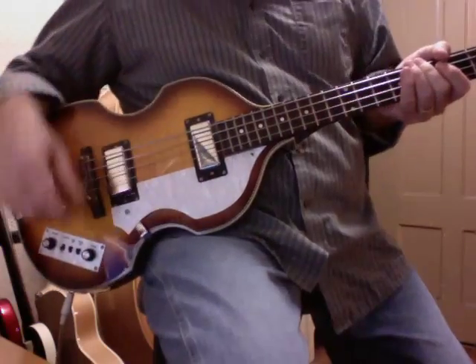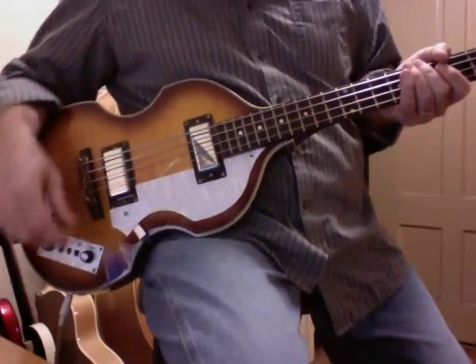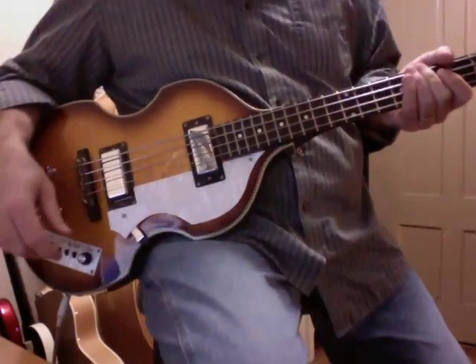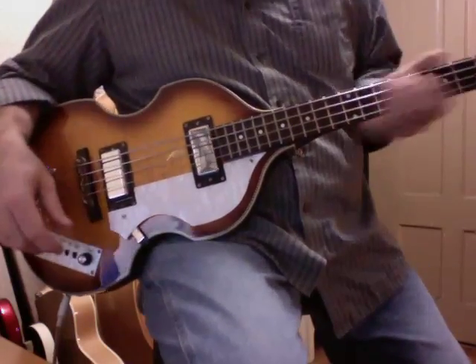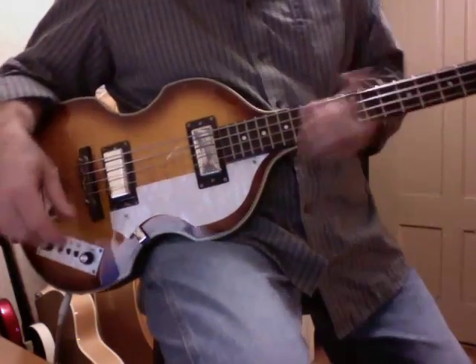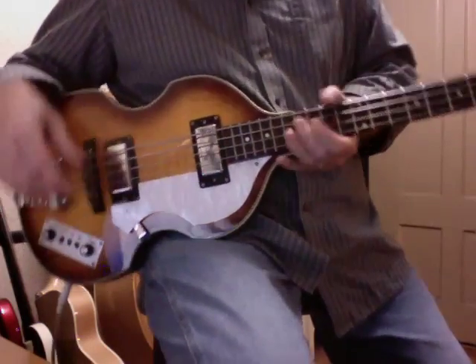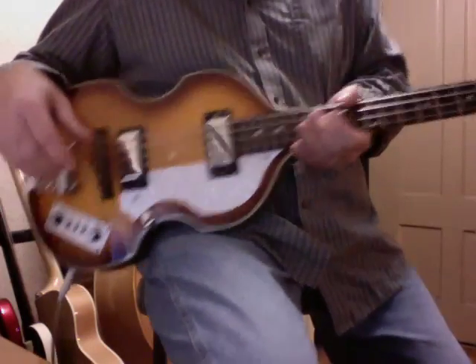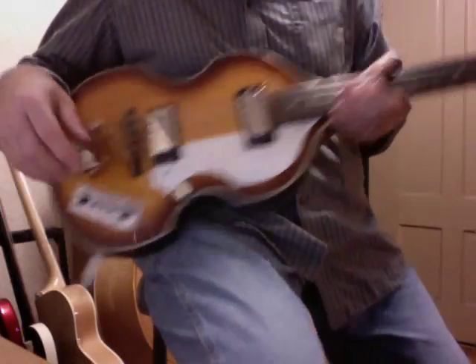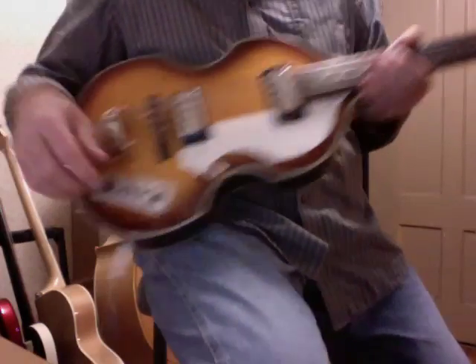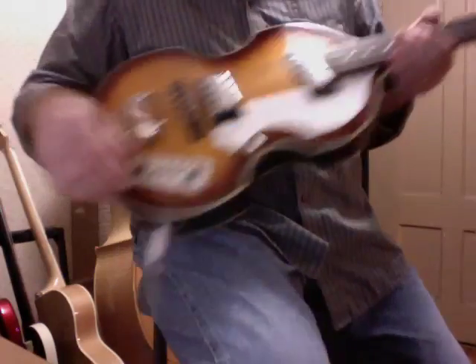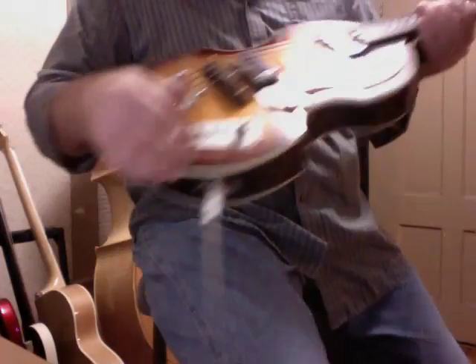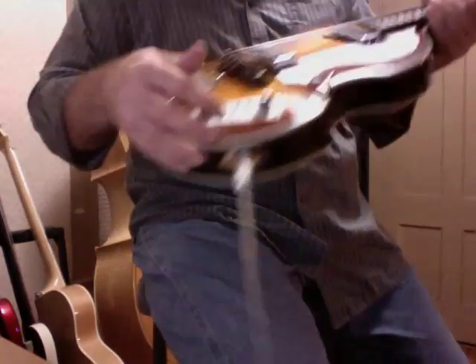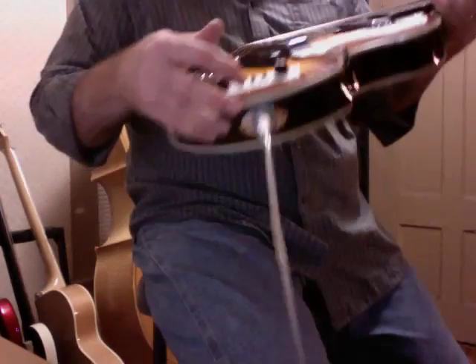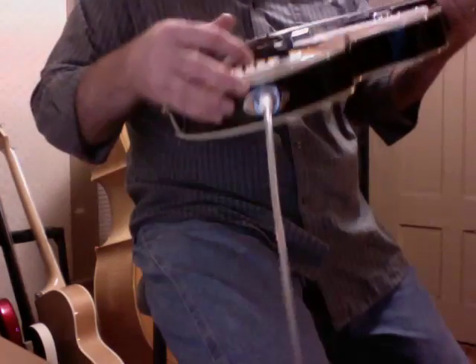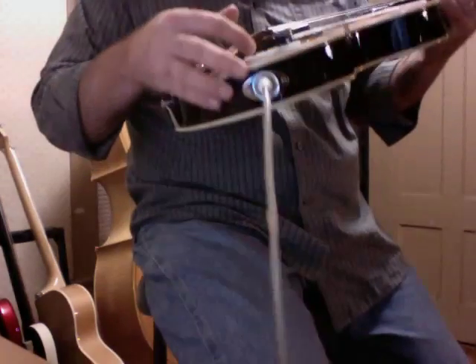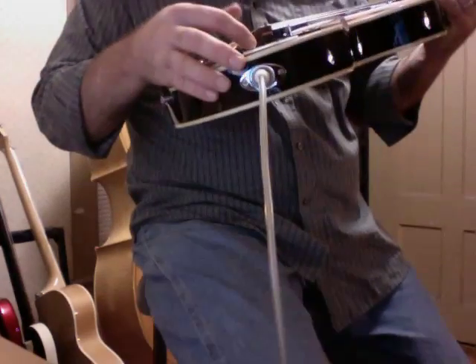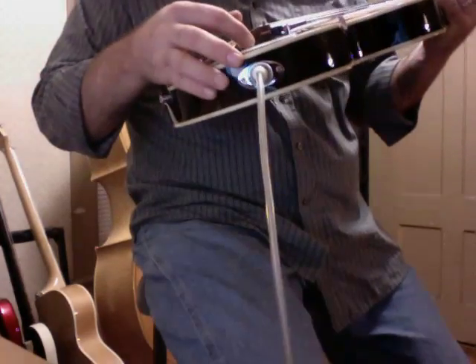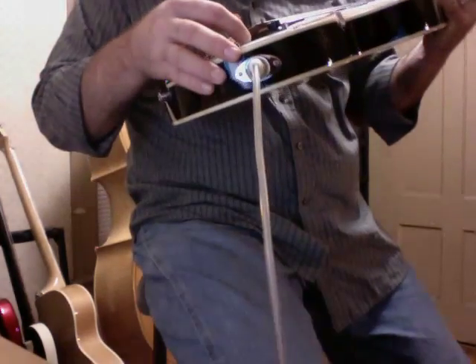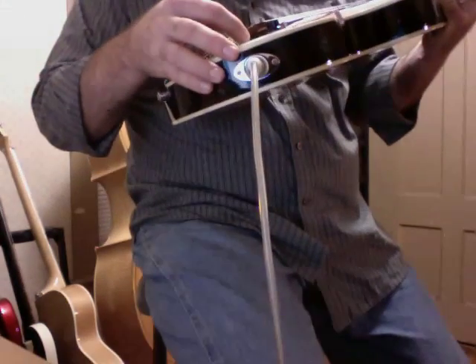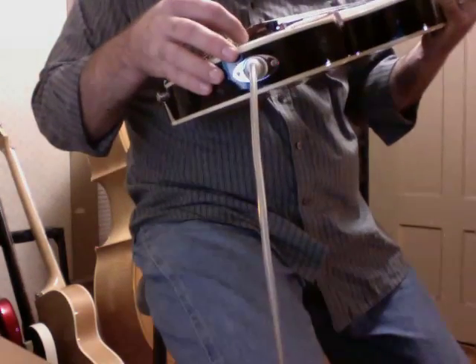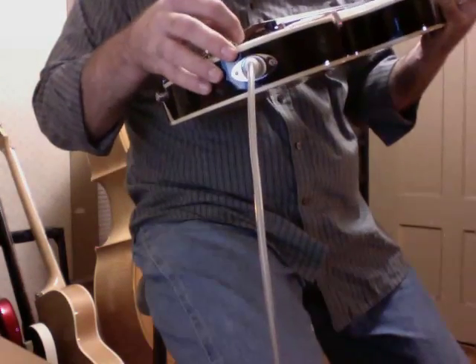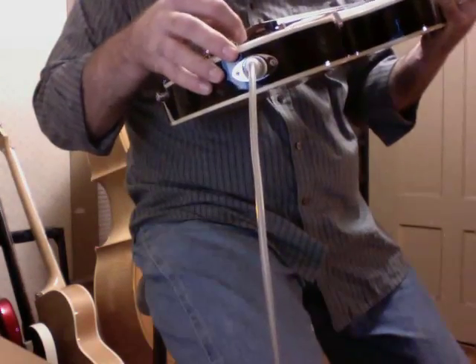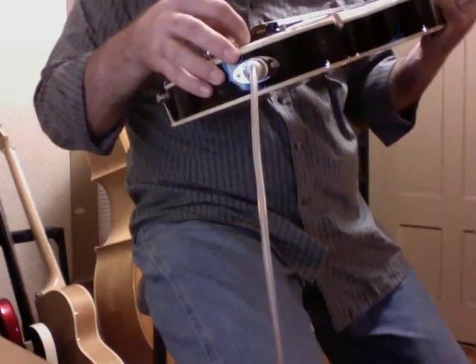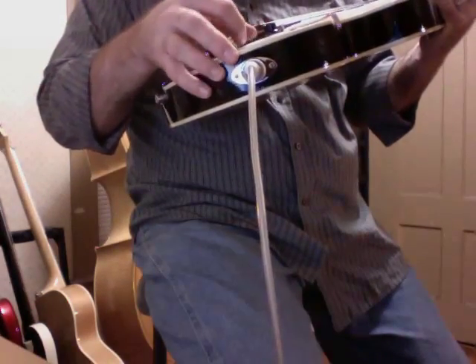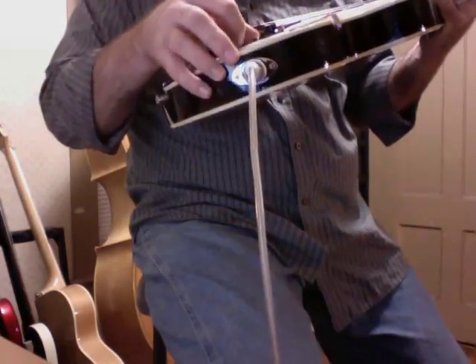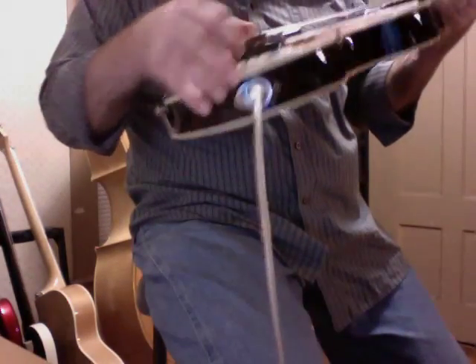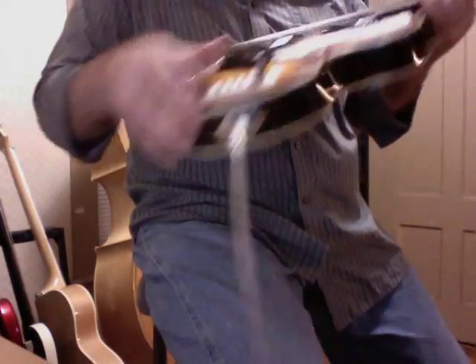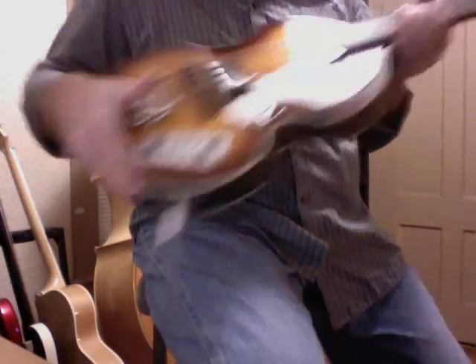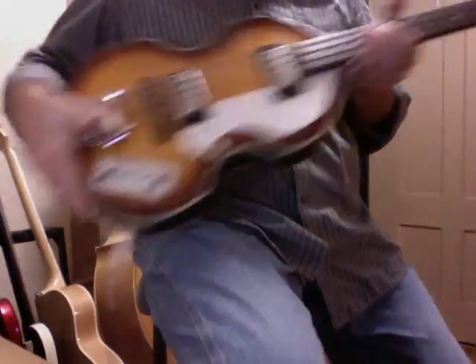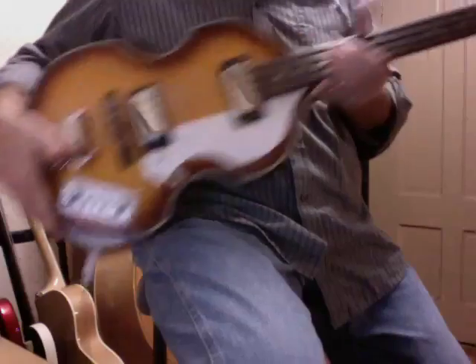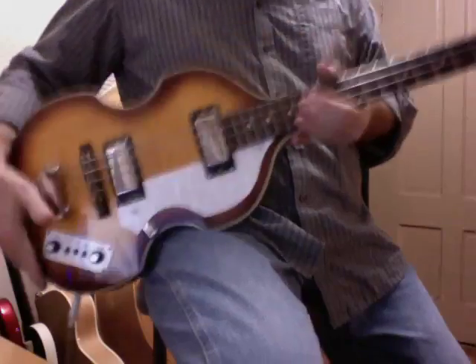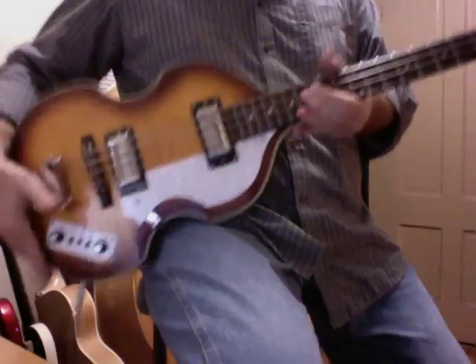Now we'll switch to just the neck pickup. This should give us a little bit more of a woody sound.